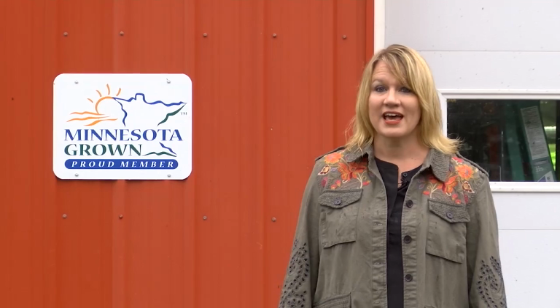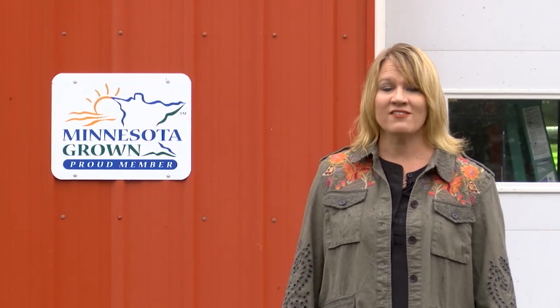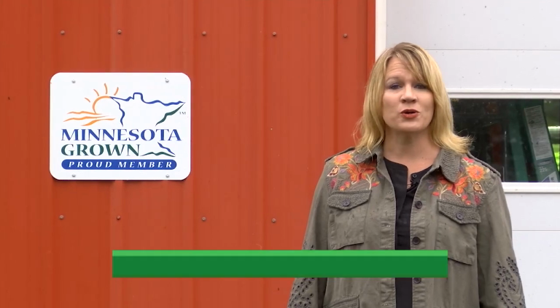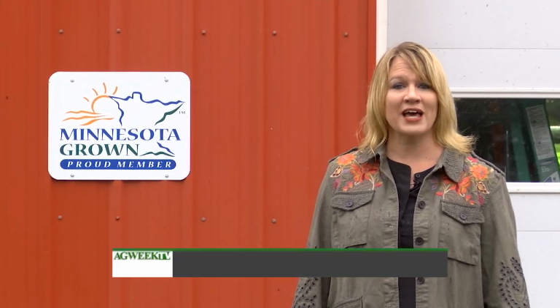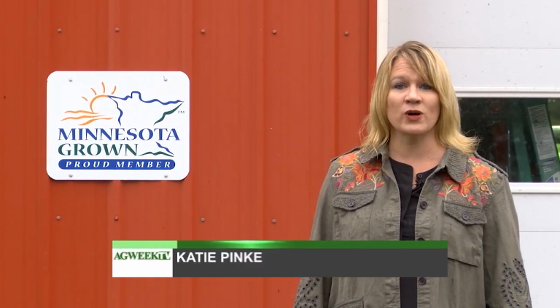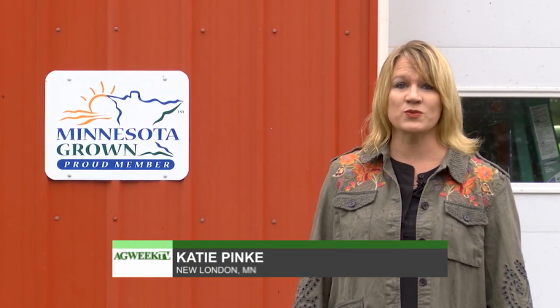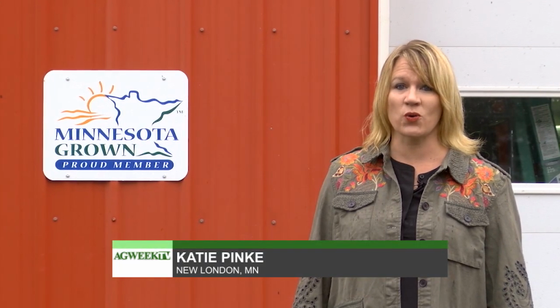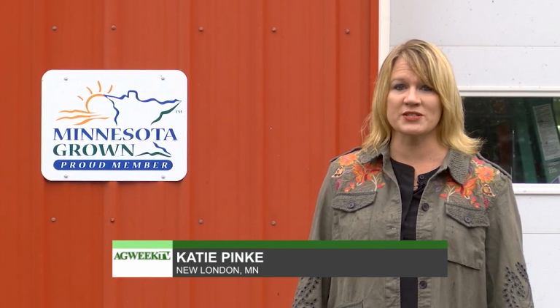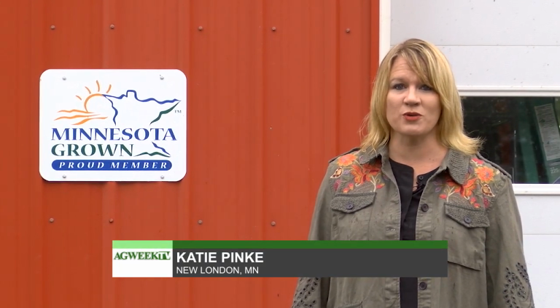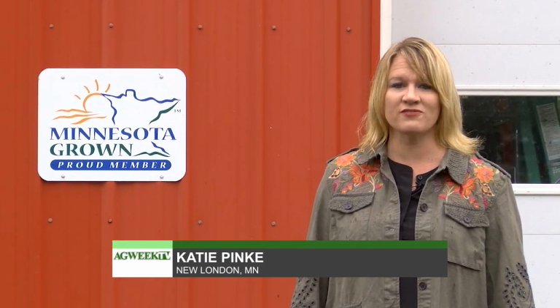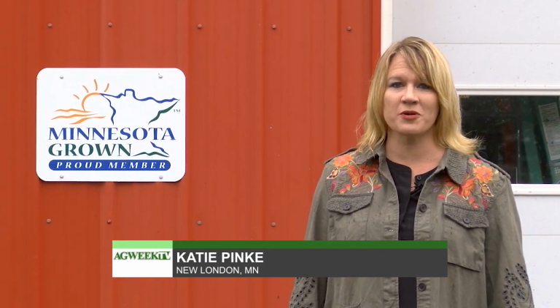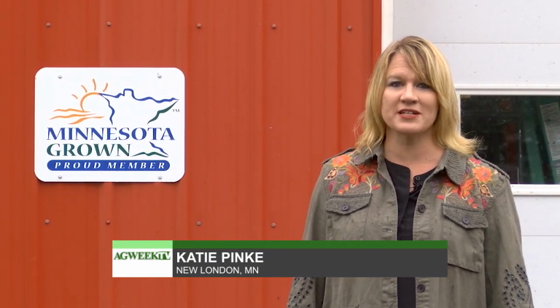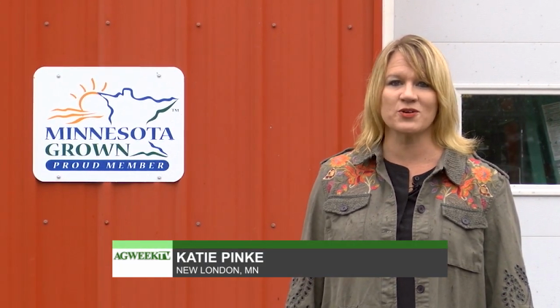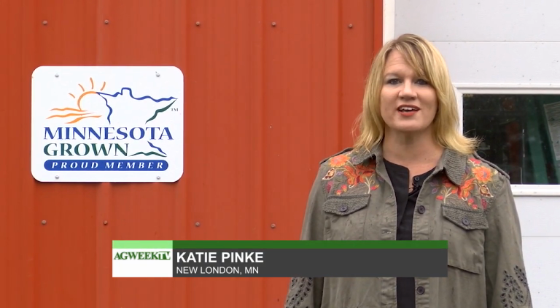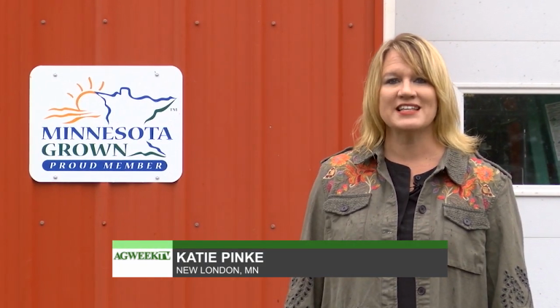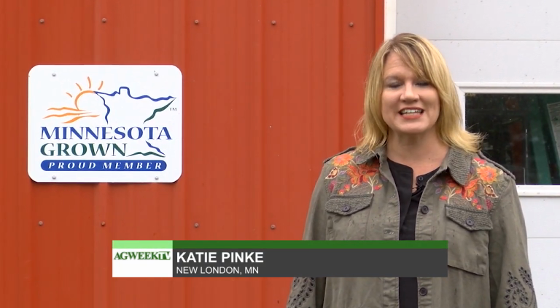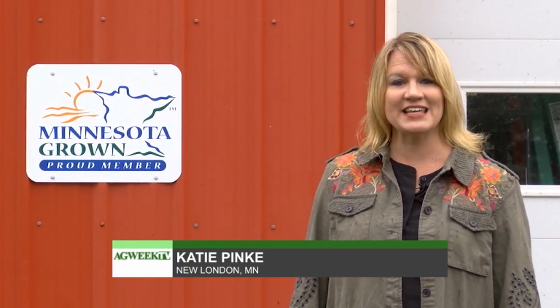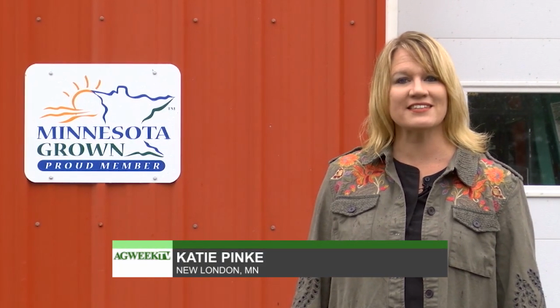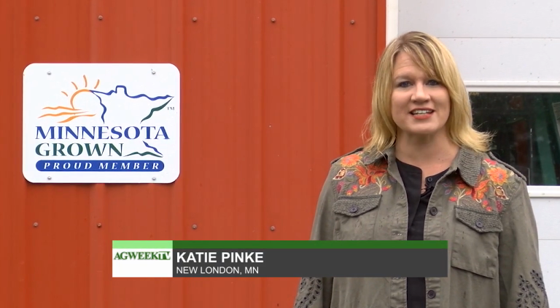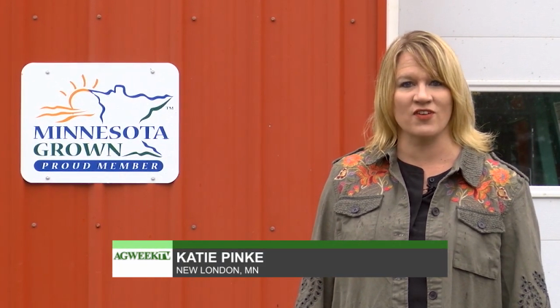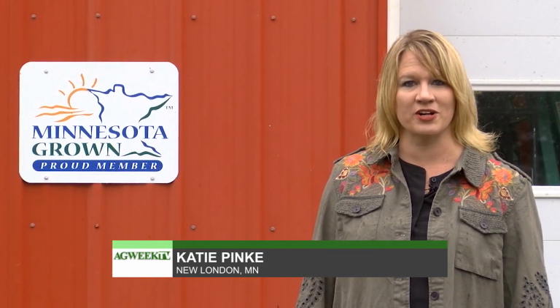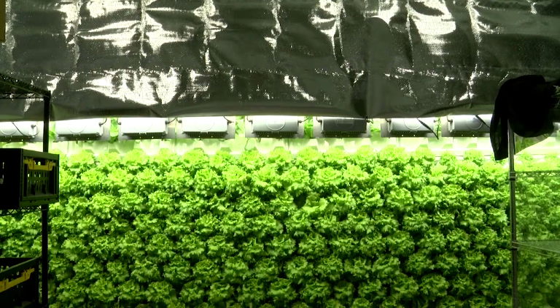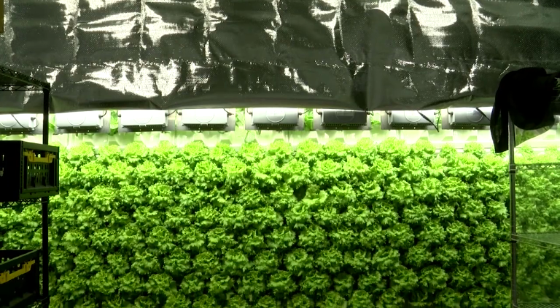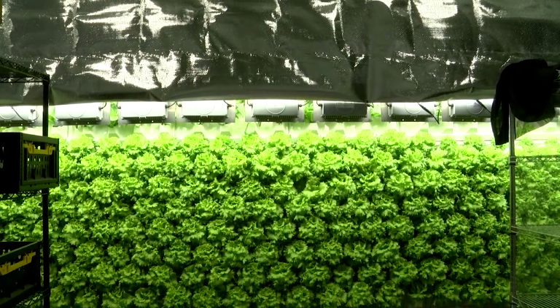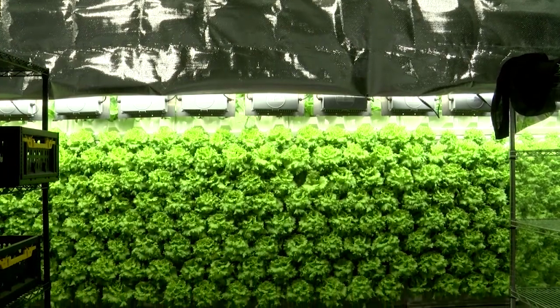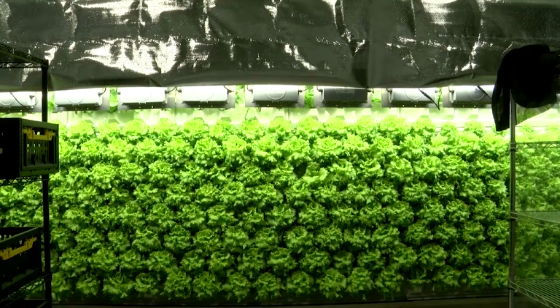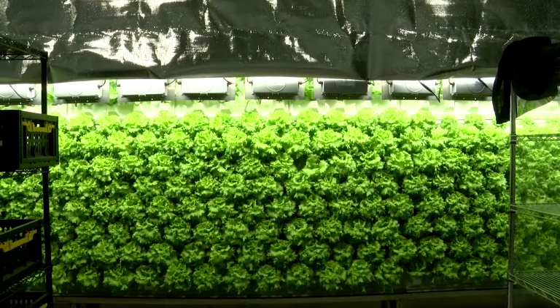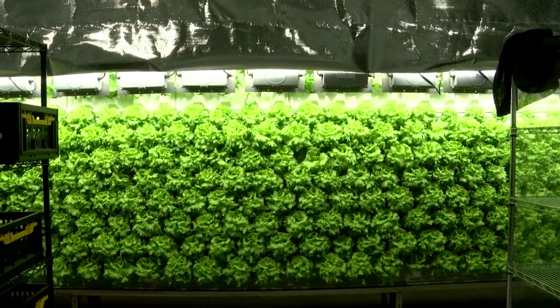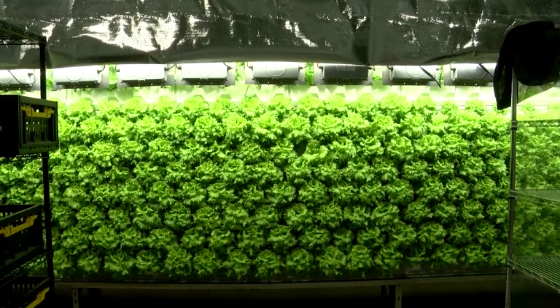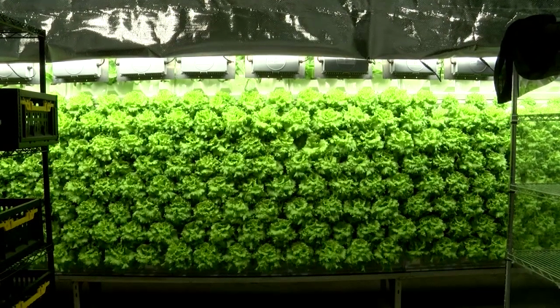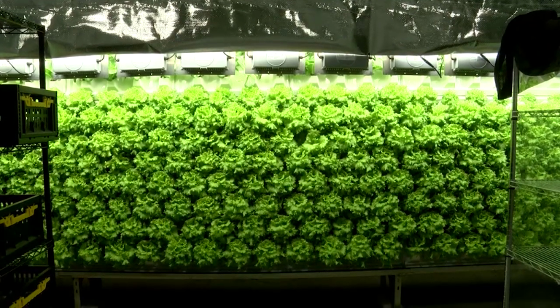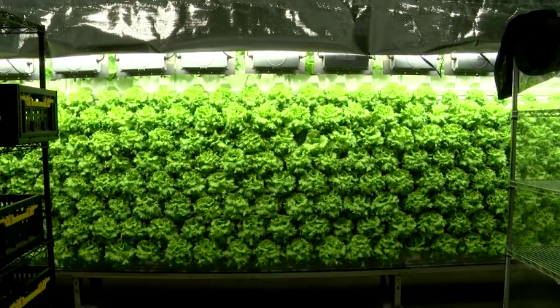Kevin Norton Blatt once was a corn and soybean farmer in Minnesota. Today he's a lettuce farmer, farming a hundred and eighty acres of vertical lettuce.